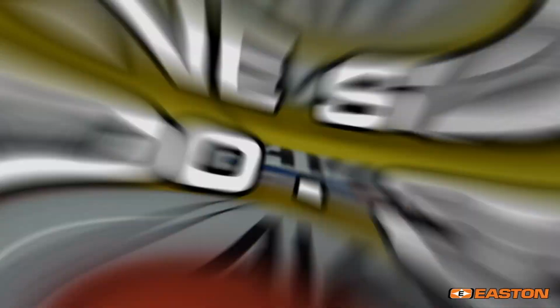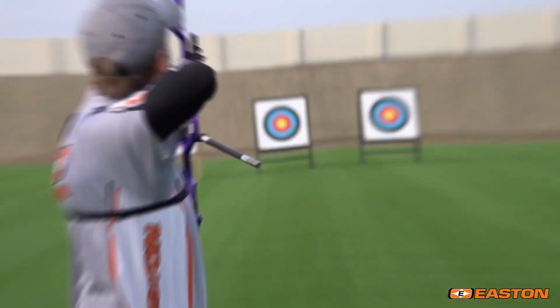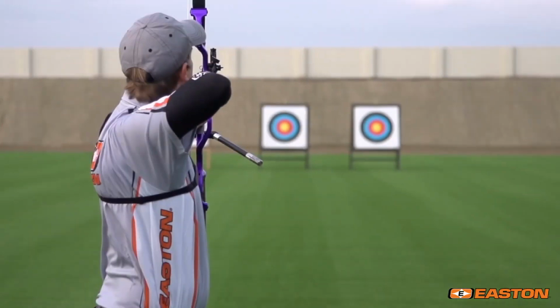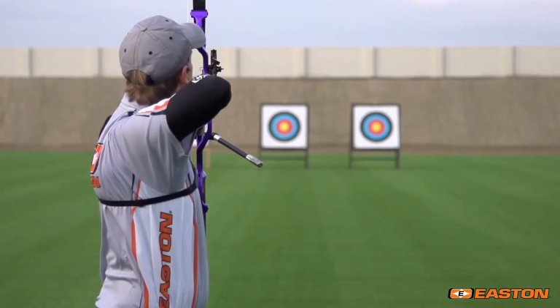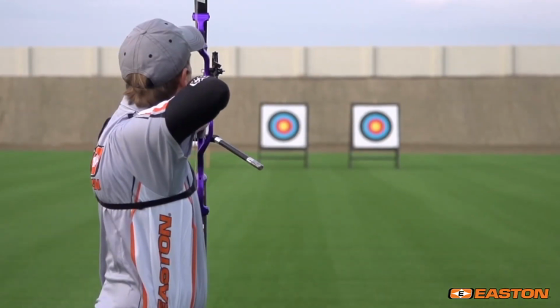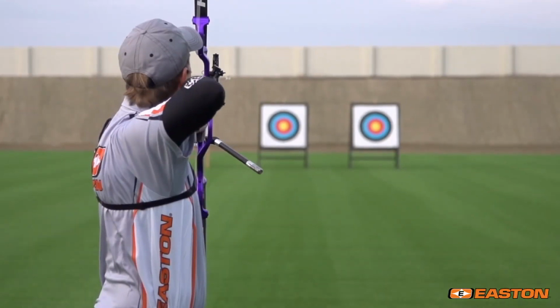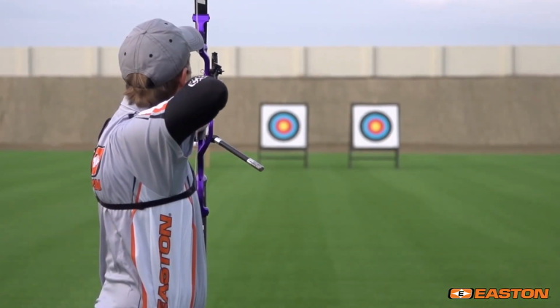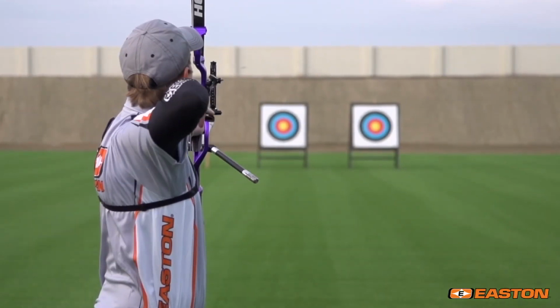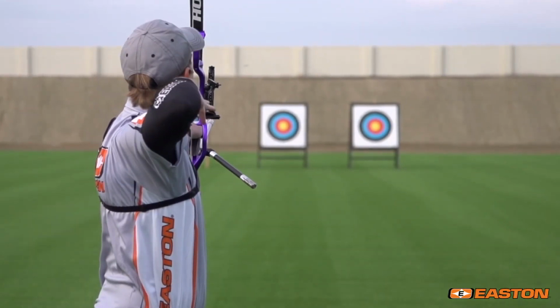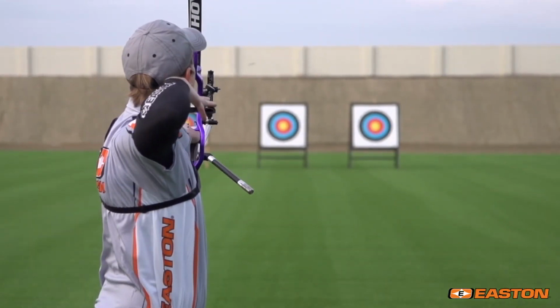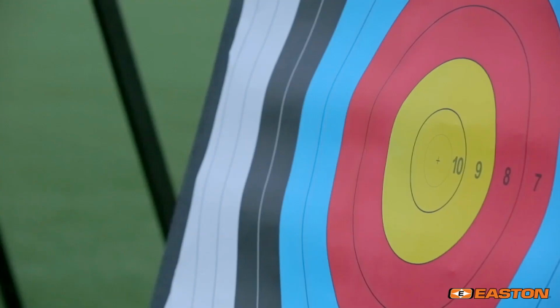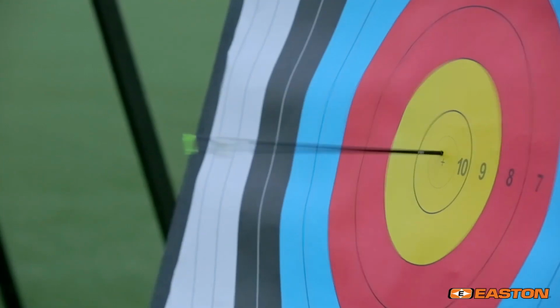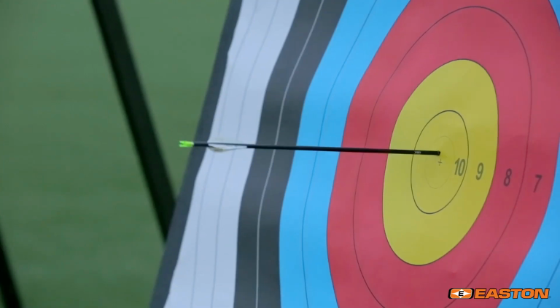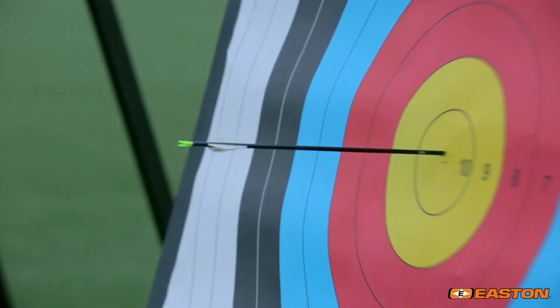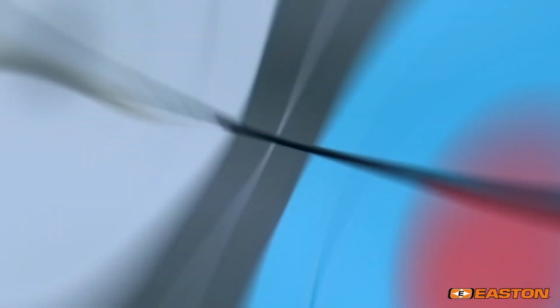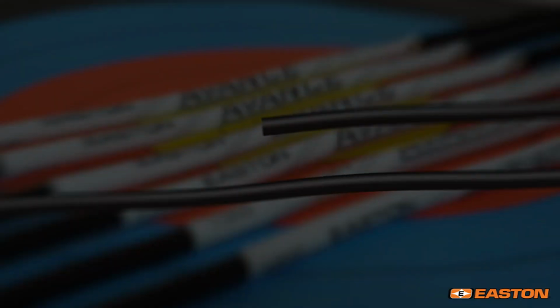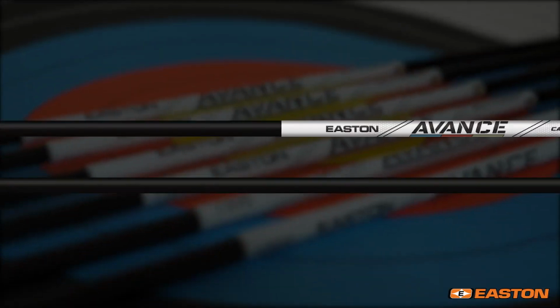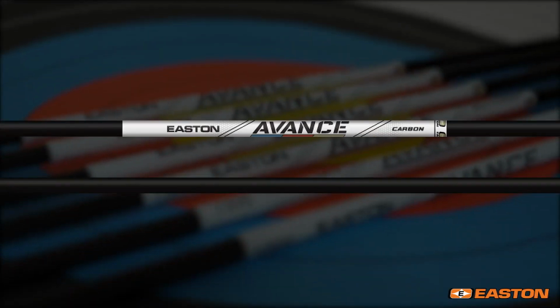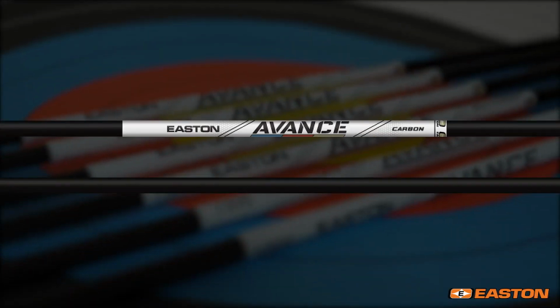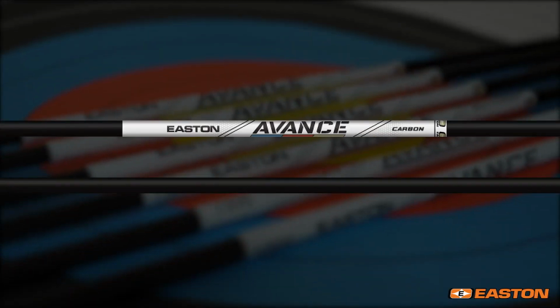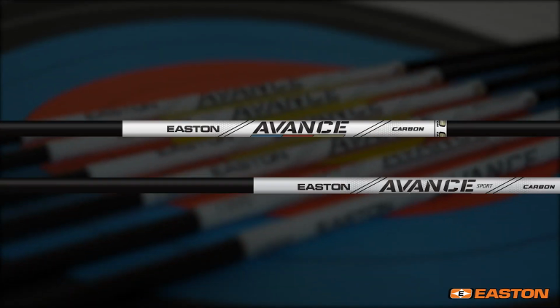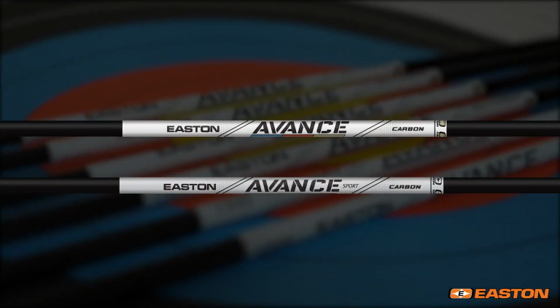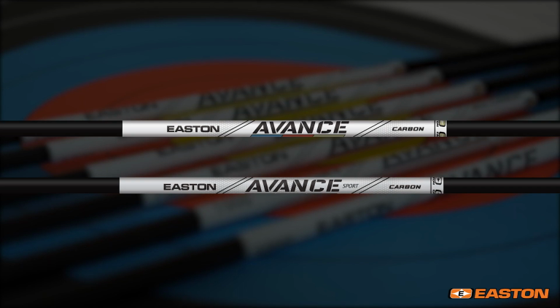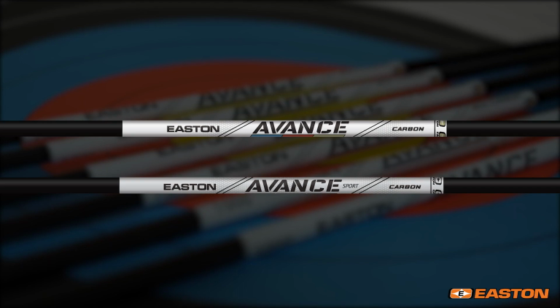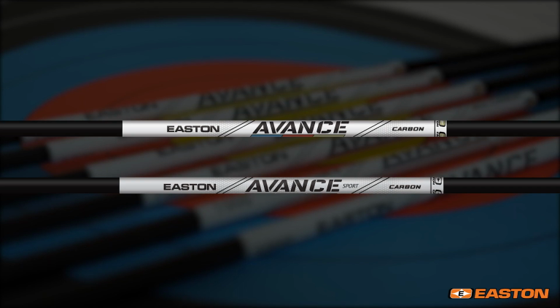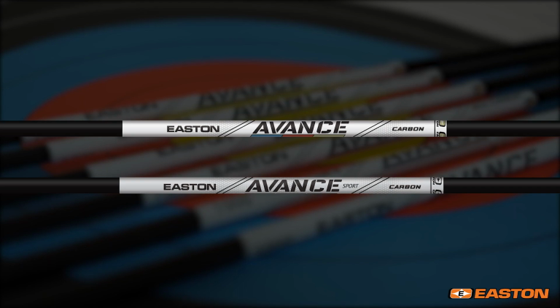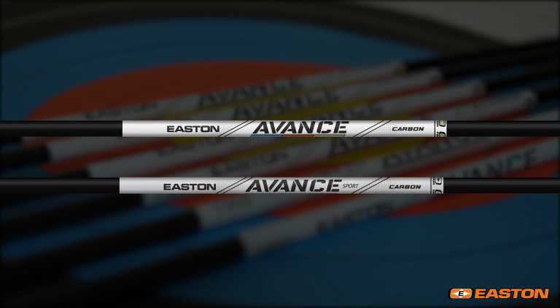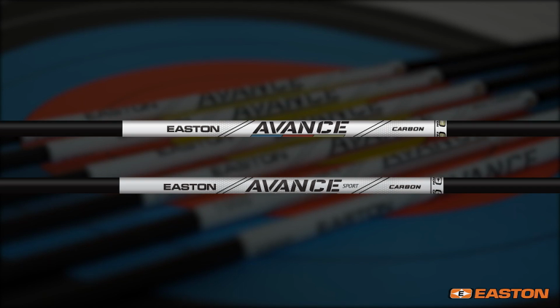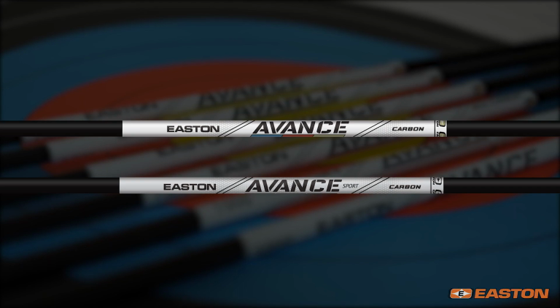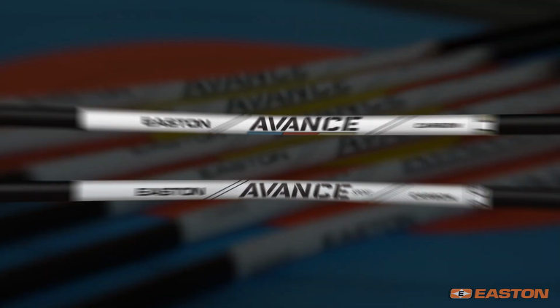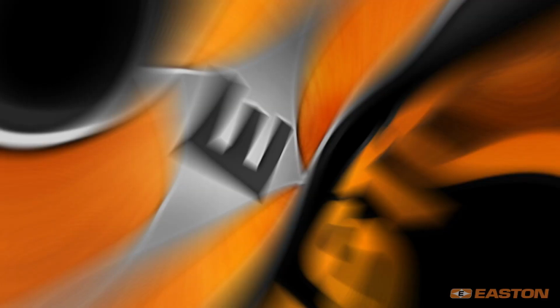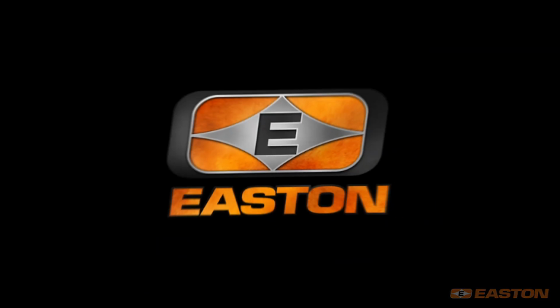Less weight, straighter and stronger — Avance and Avance Sport, new from Easton.